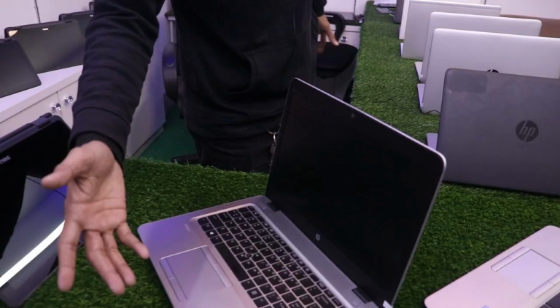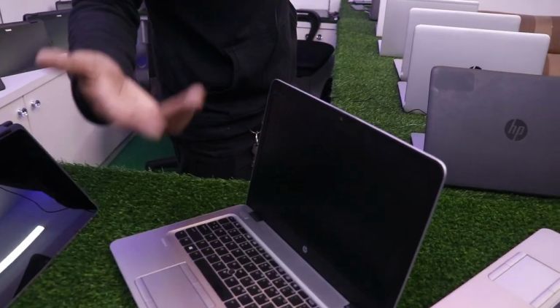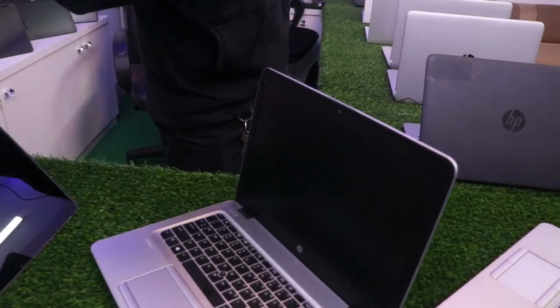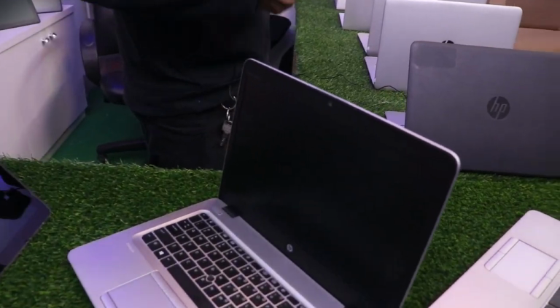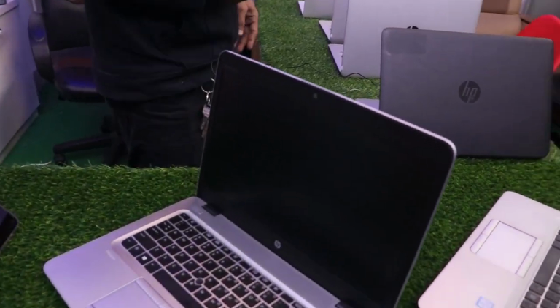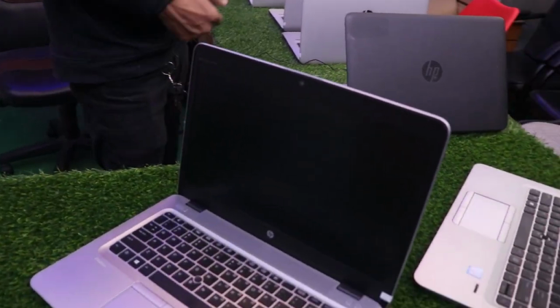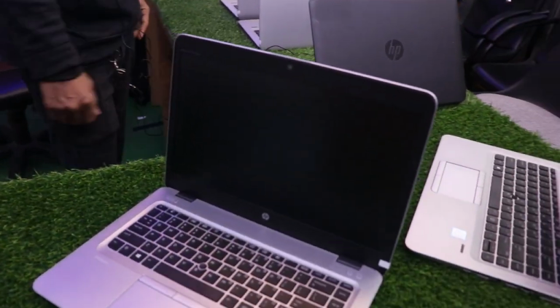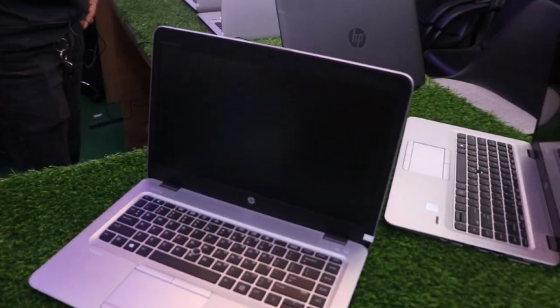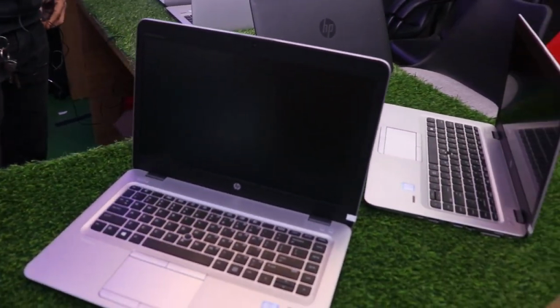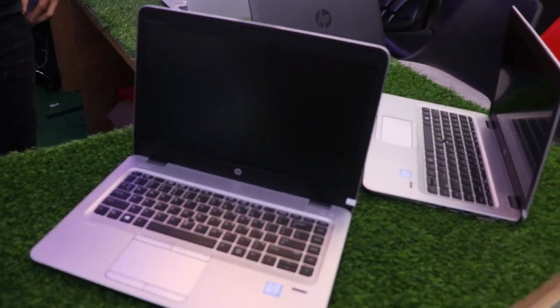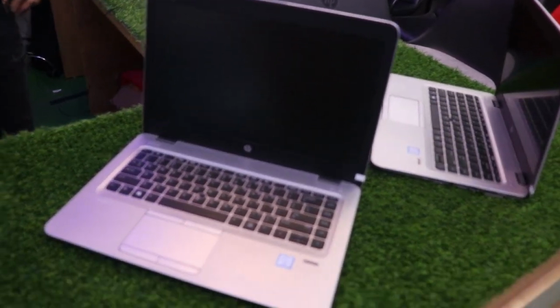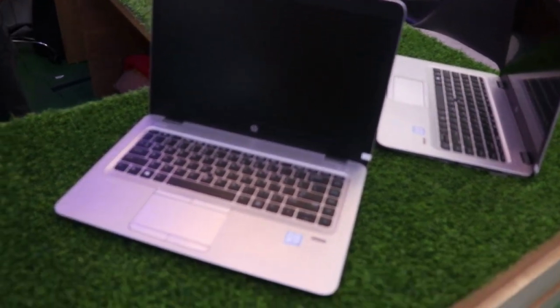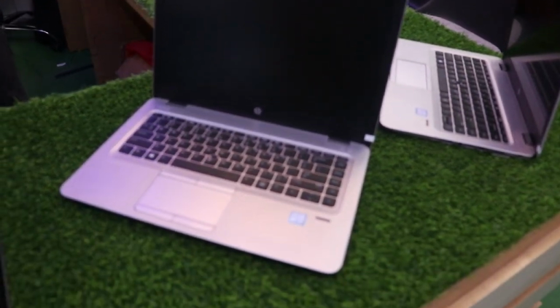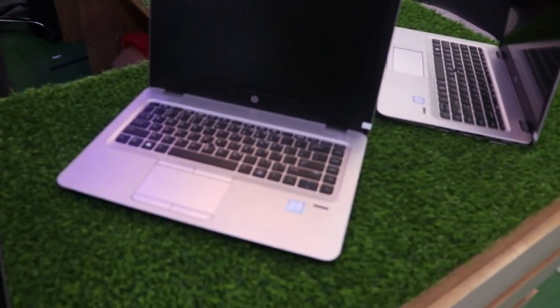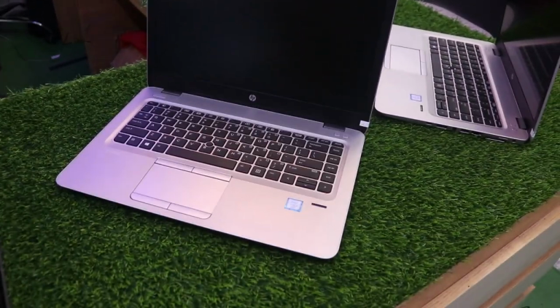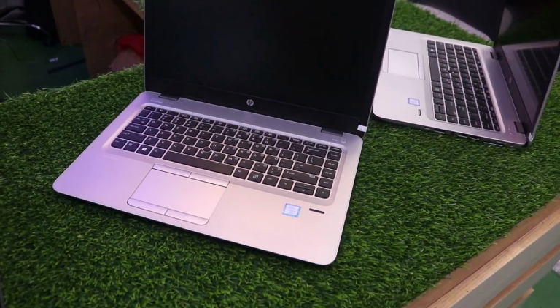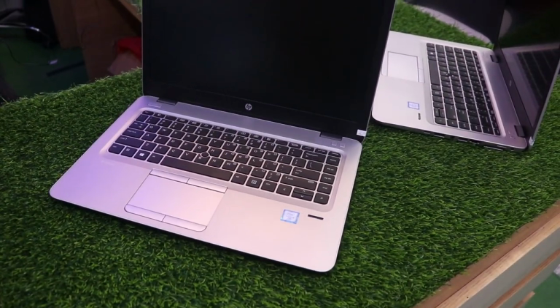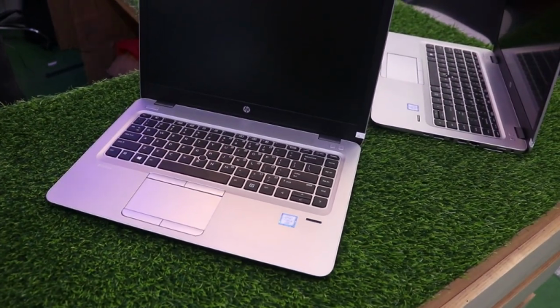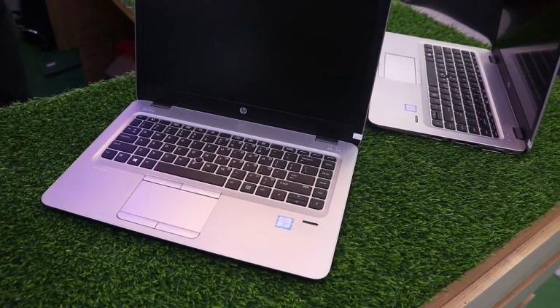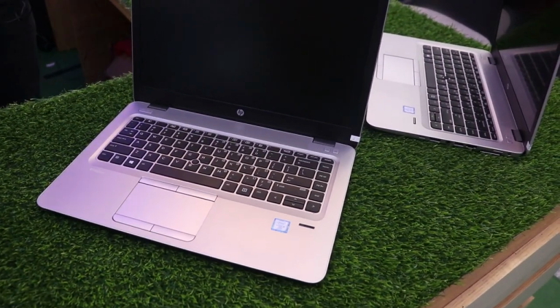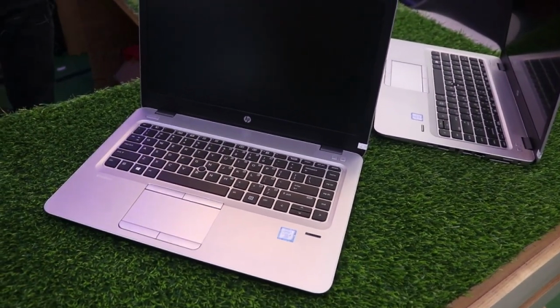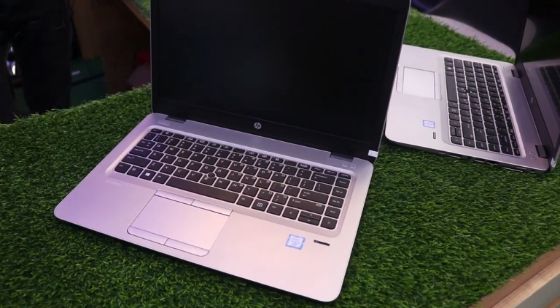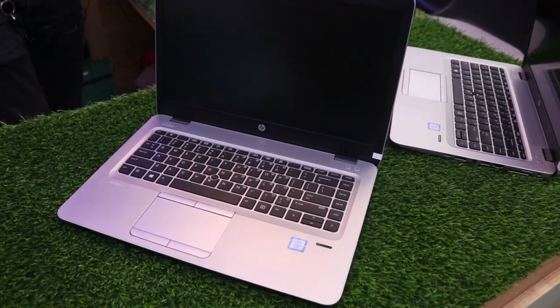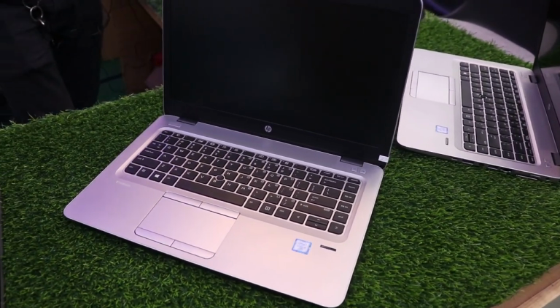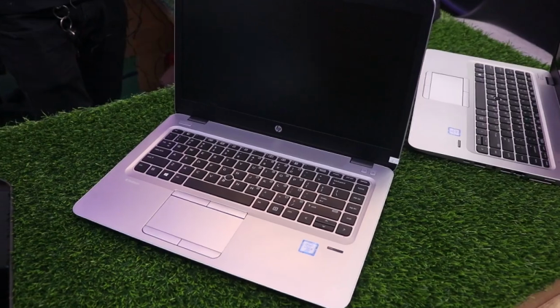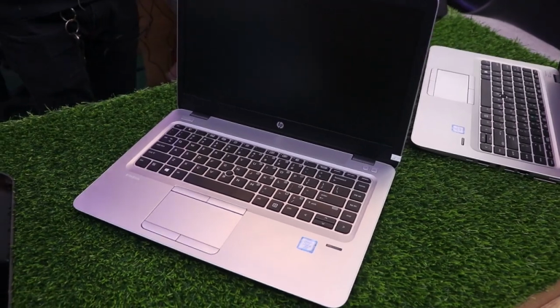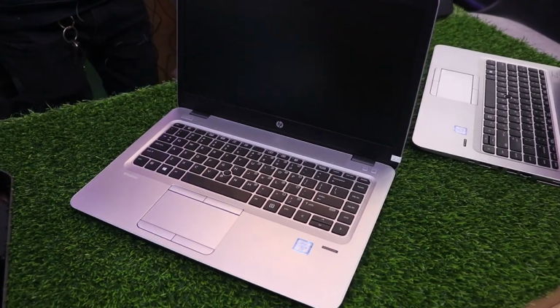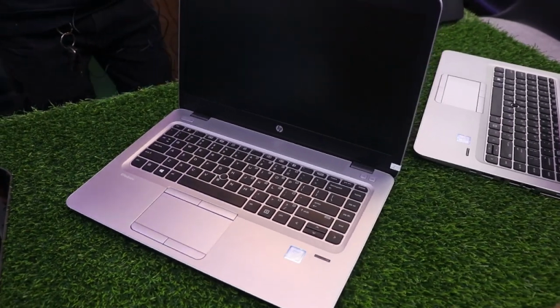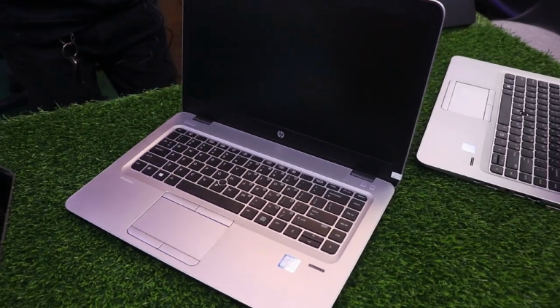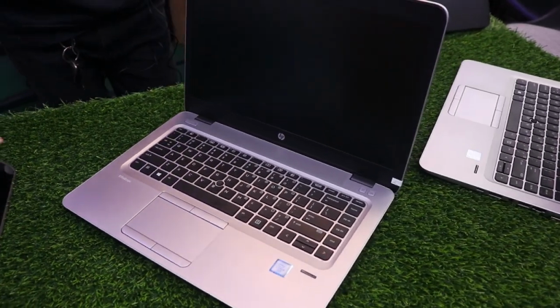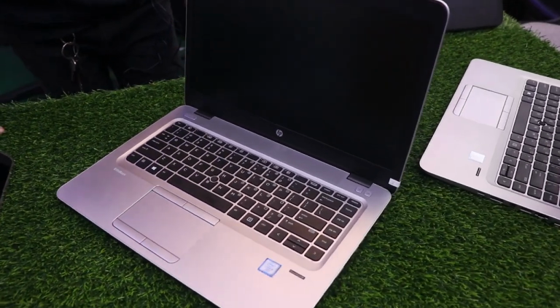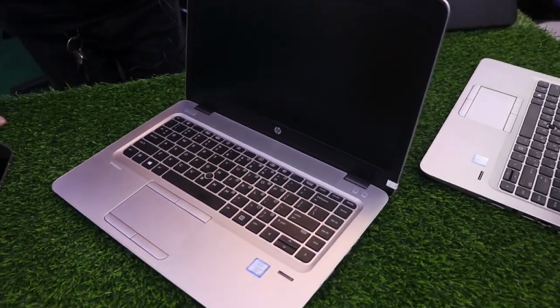We are going to look at the HP laptop. The base laptop here is the HP 840 G3.